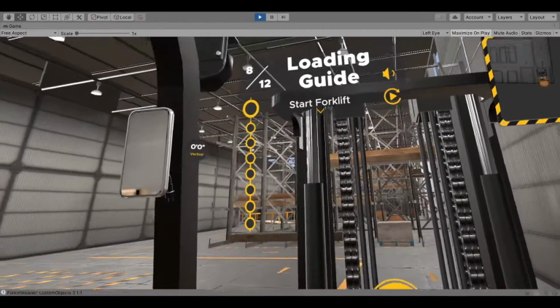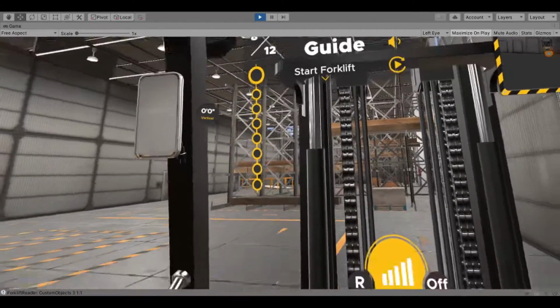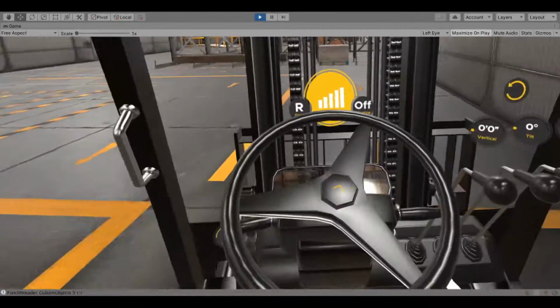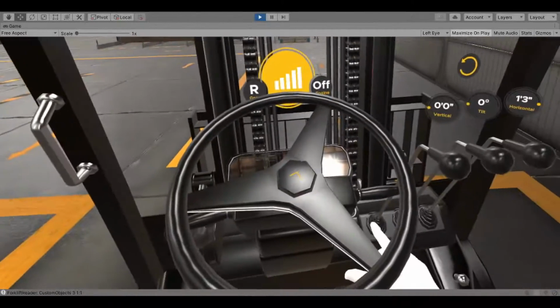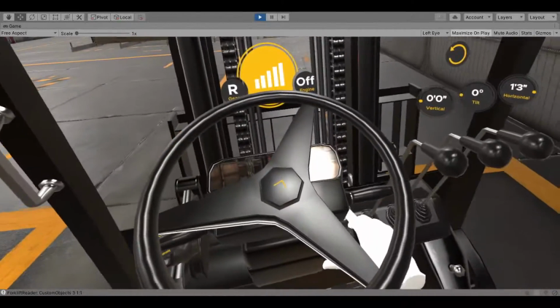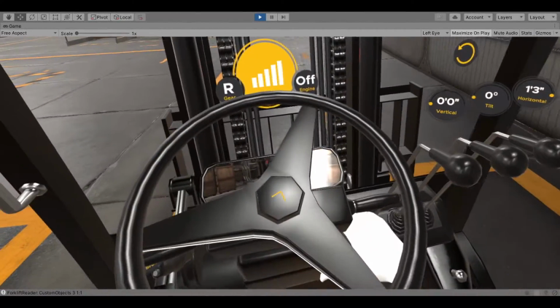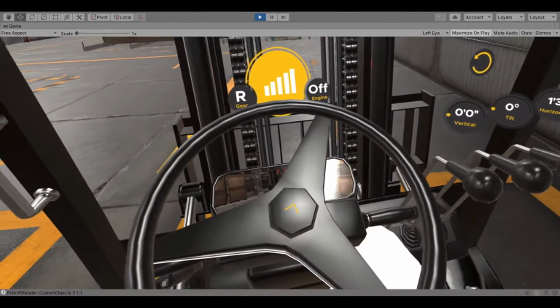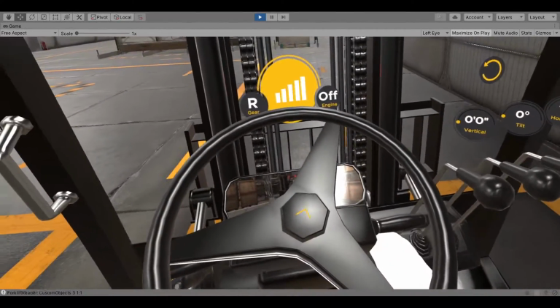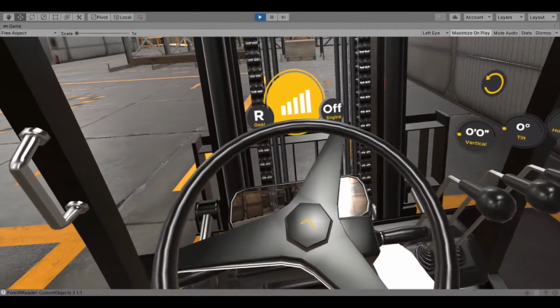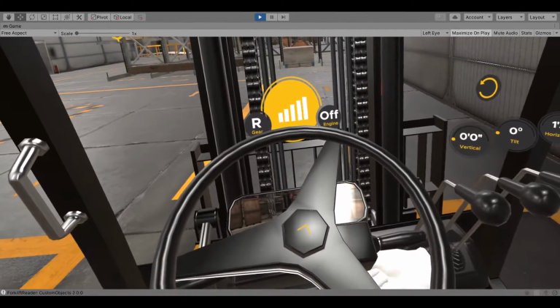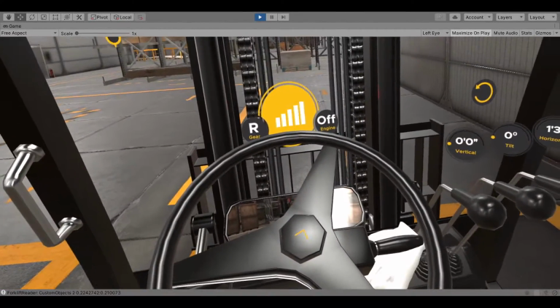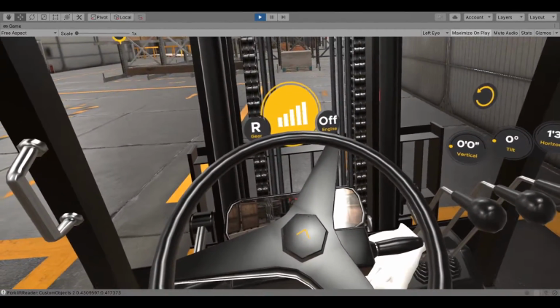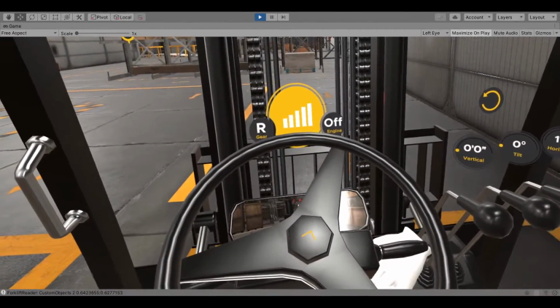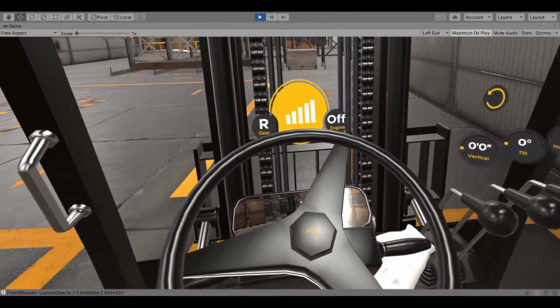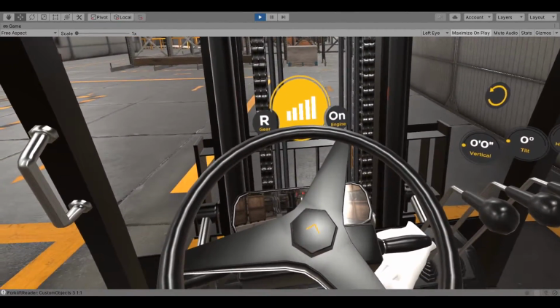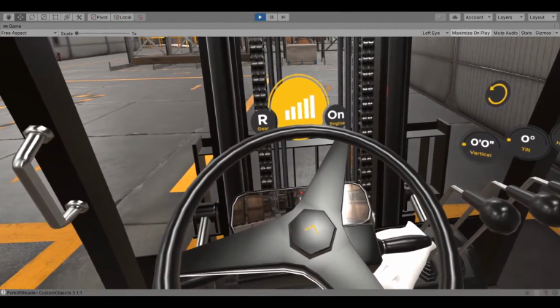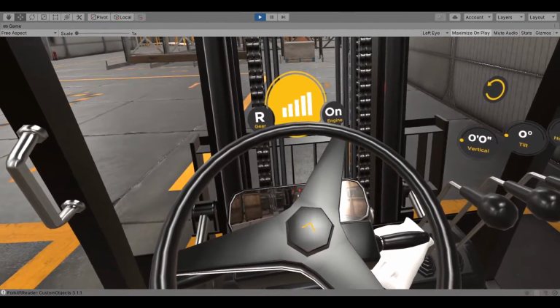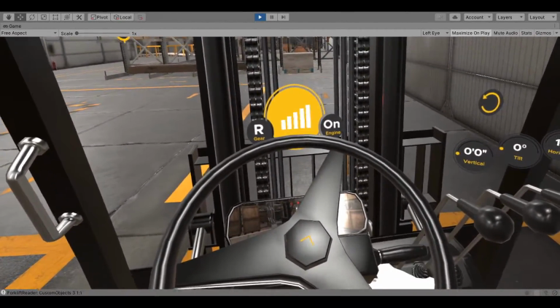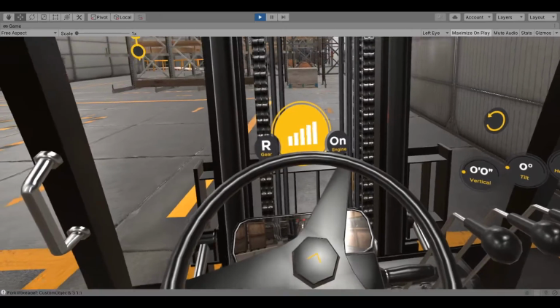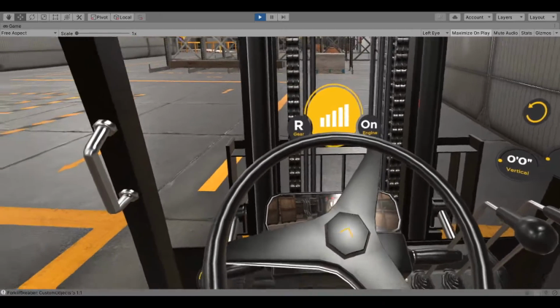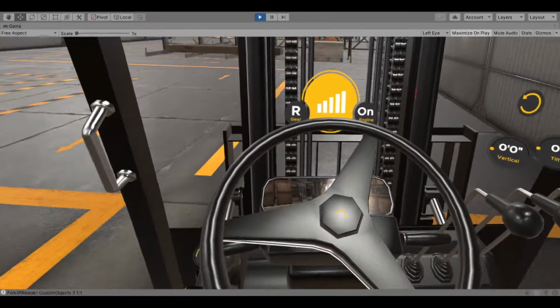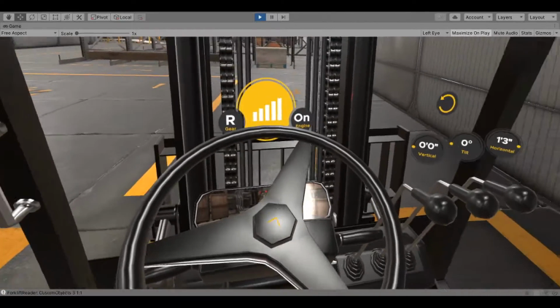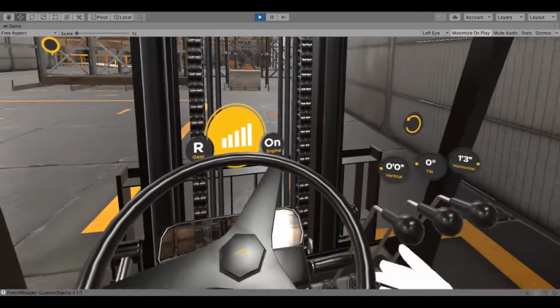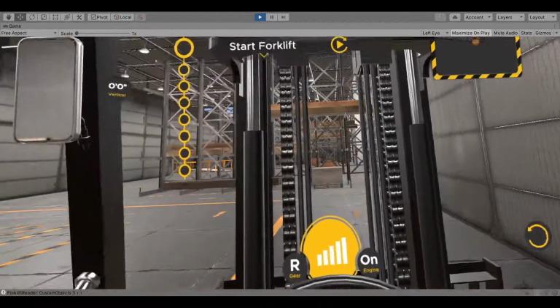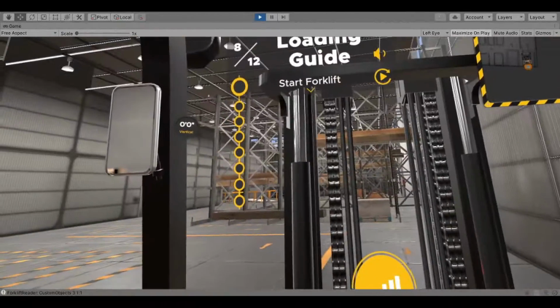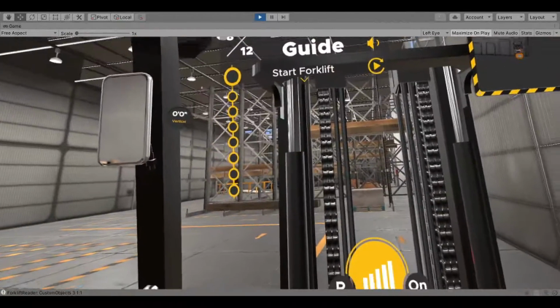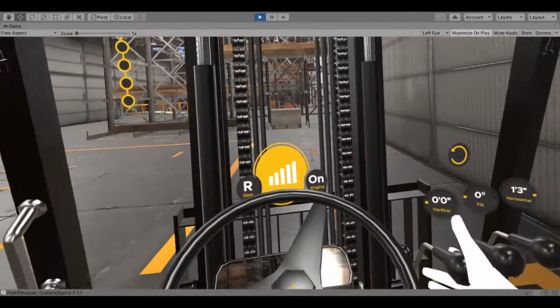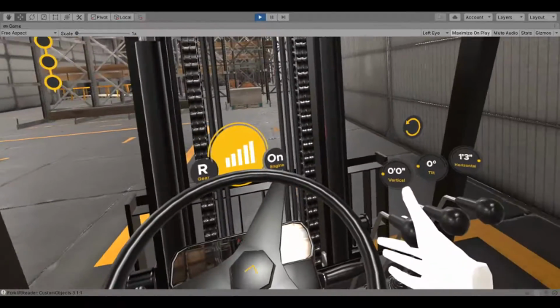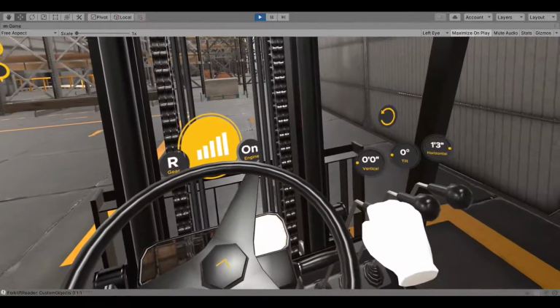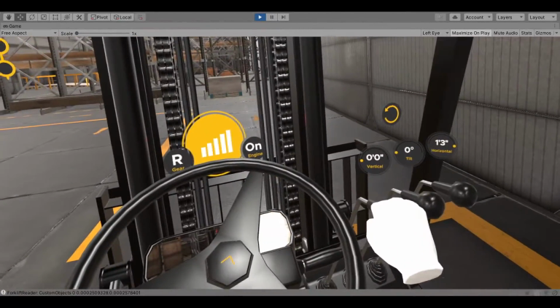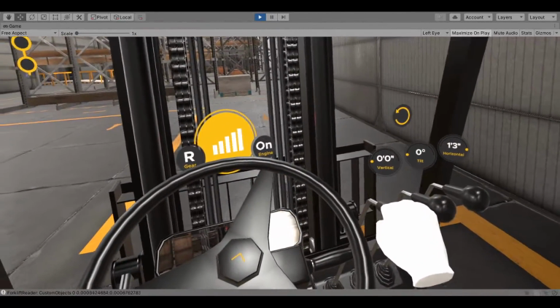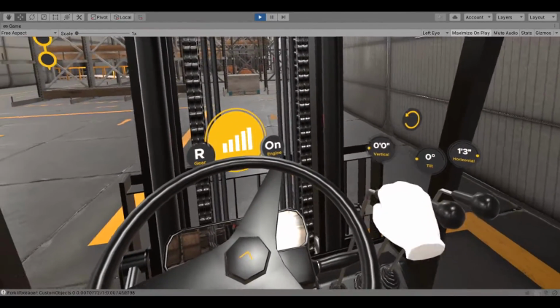To resume operations: turn on the engine, lift the fork, tilt the mast, shift the forward-reverse lever, and release the parking brake.